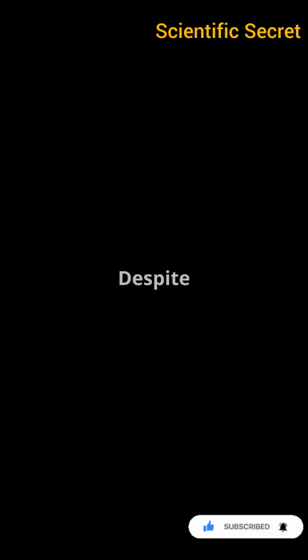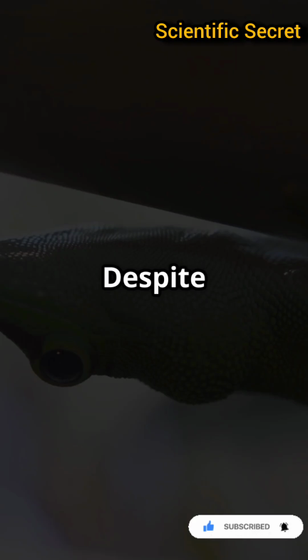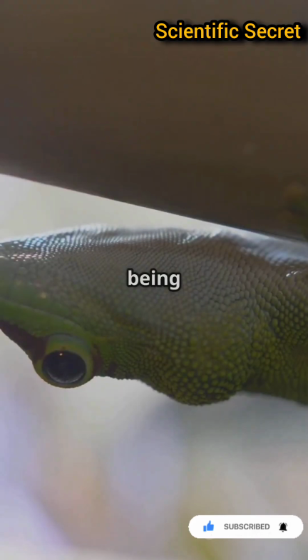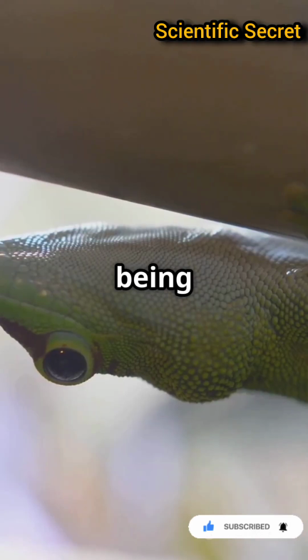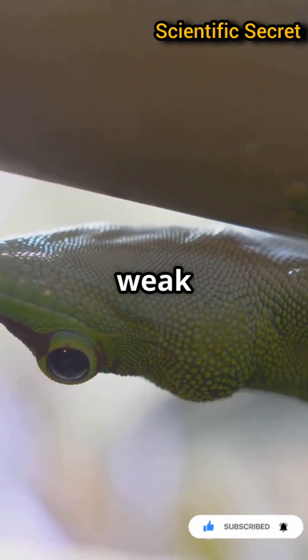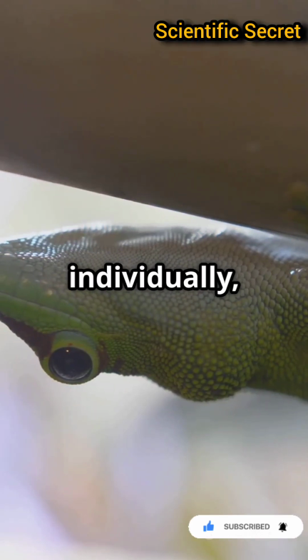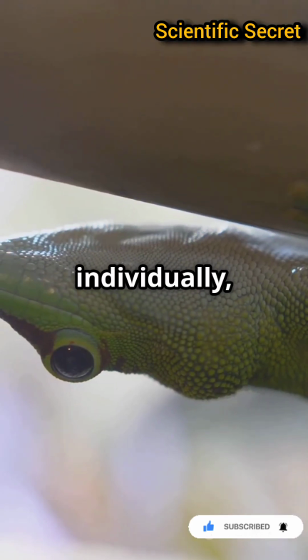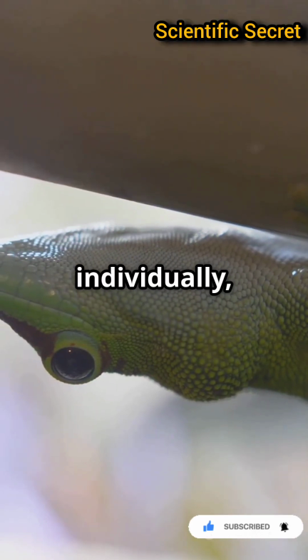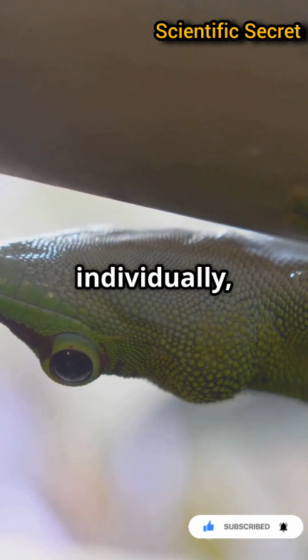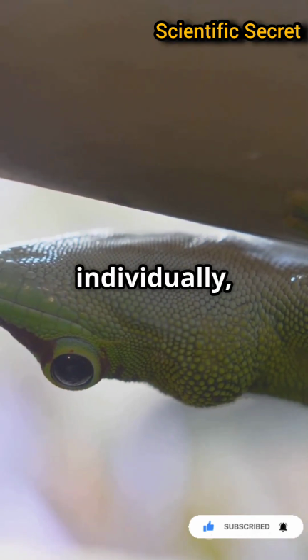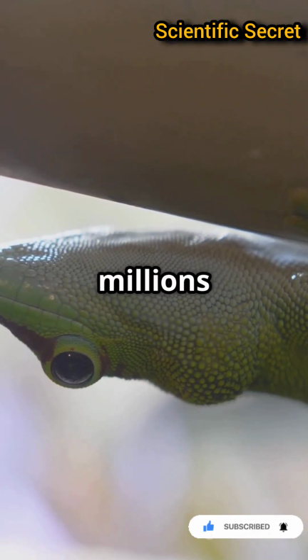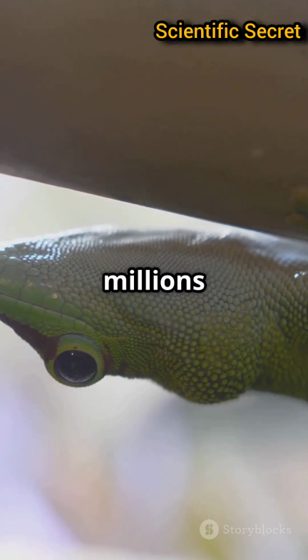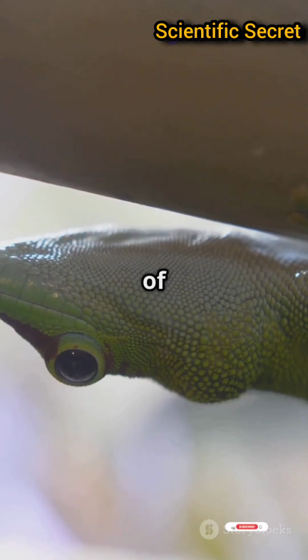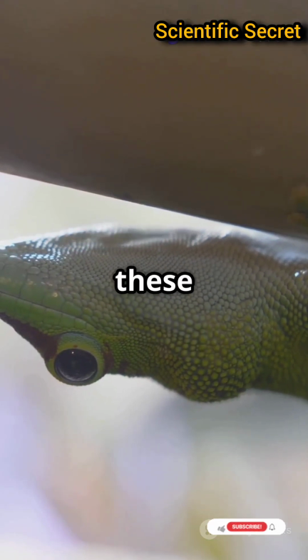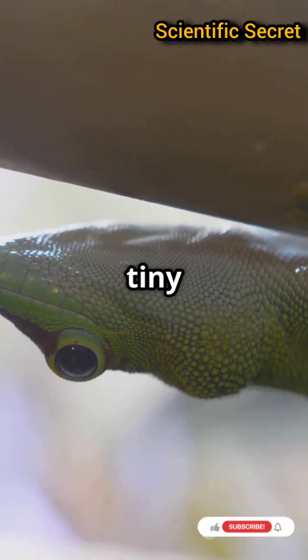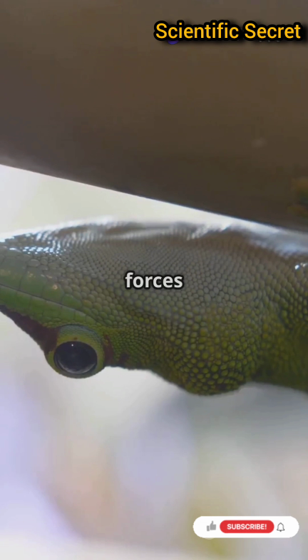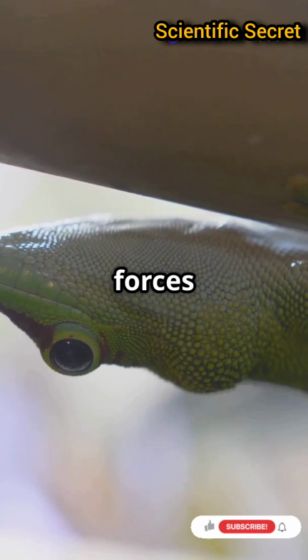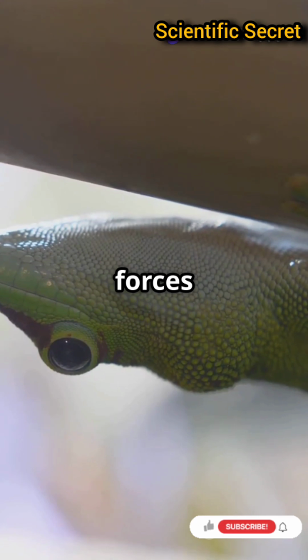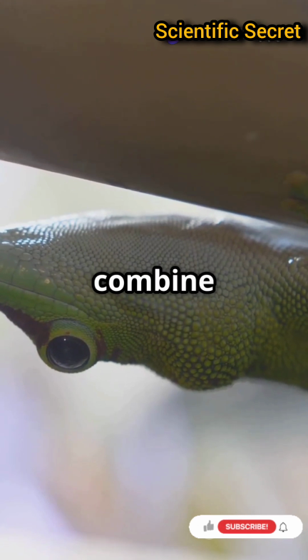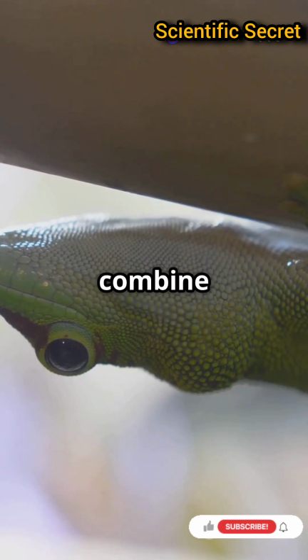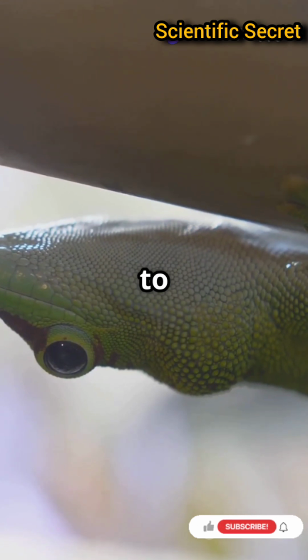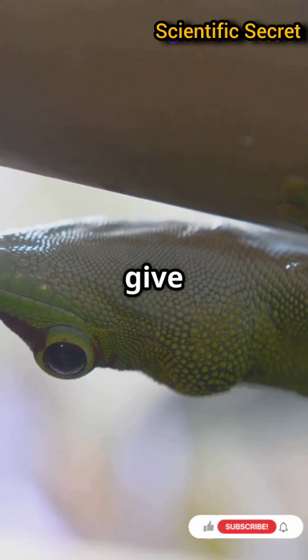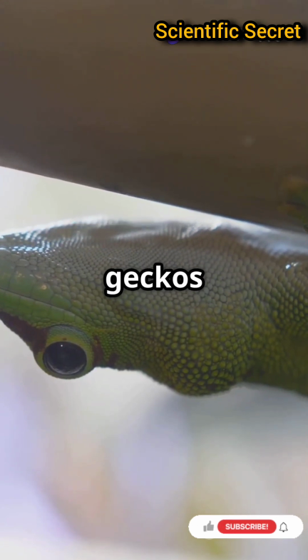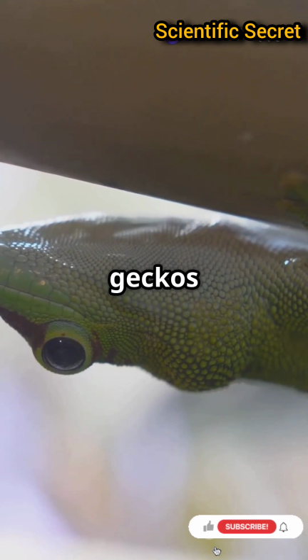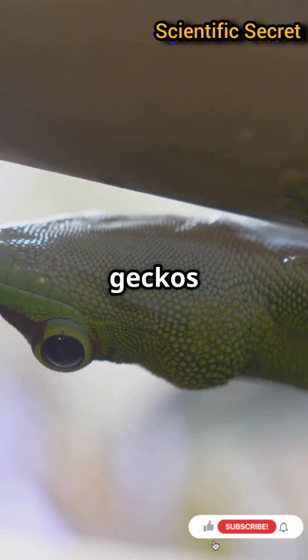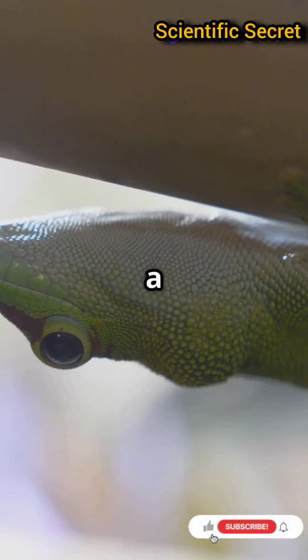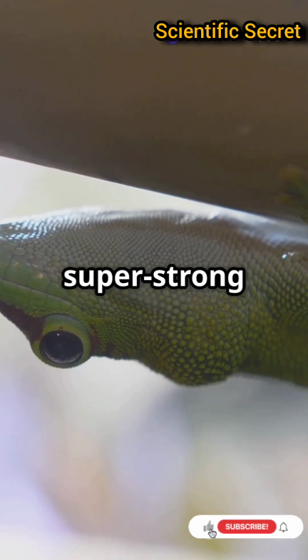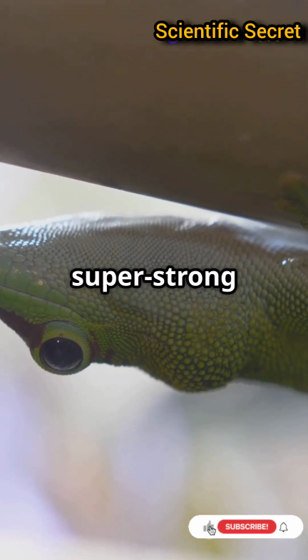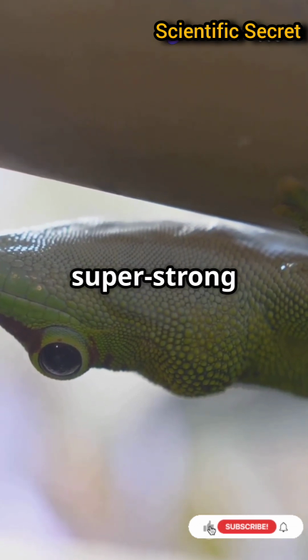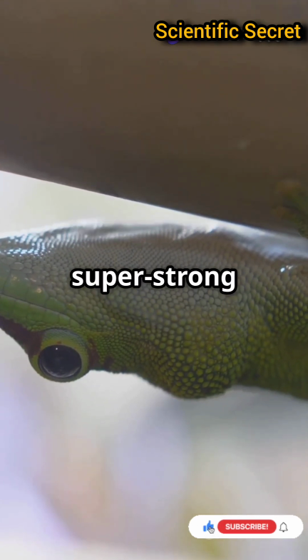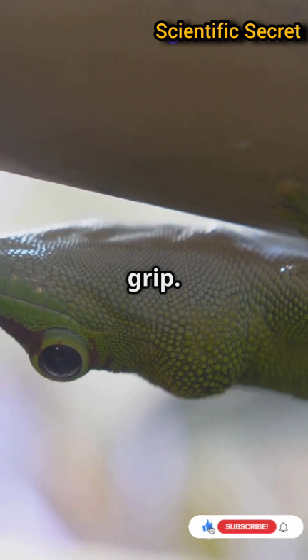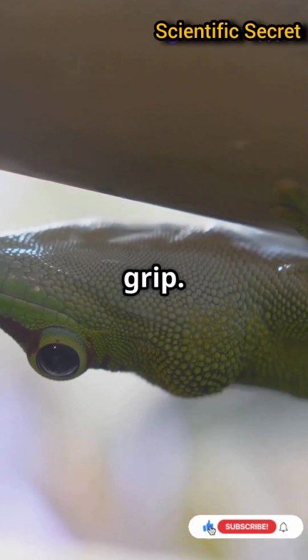Despite being weak individually, millions of these tiny forces combine to give geckos a super strong grip.